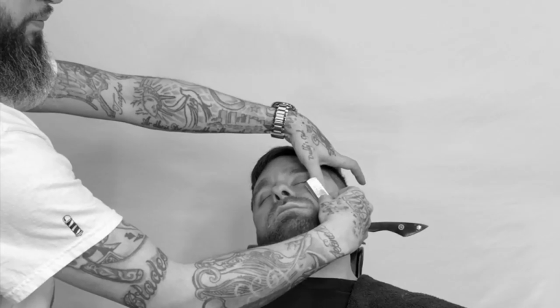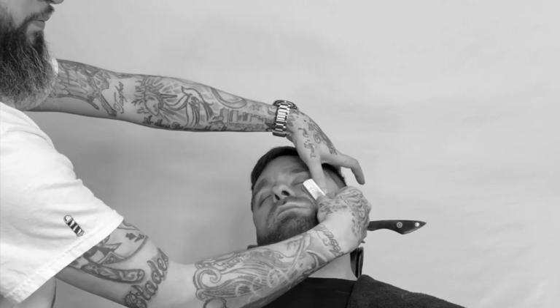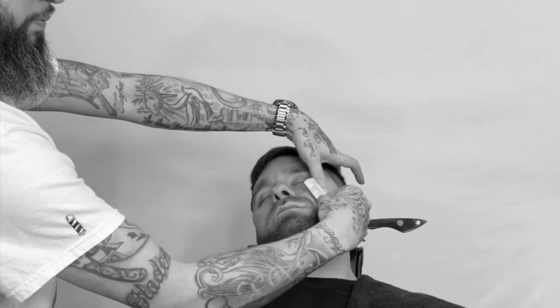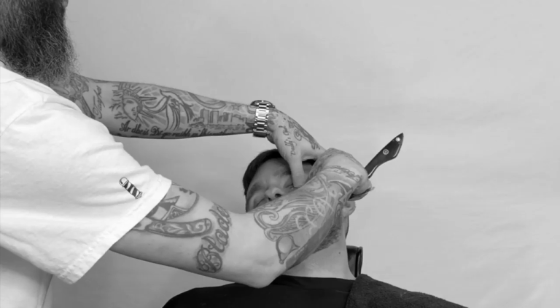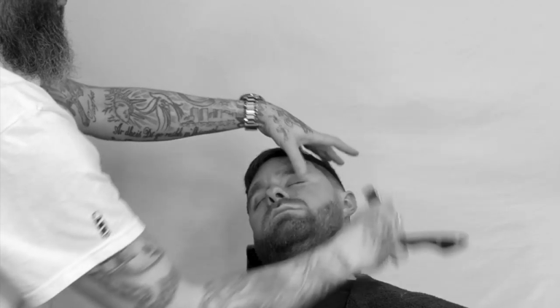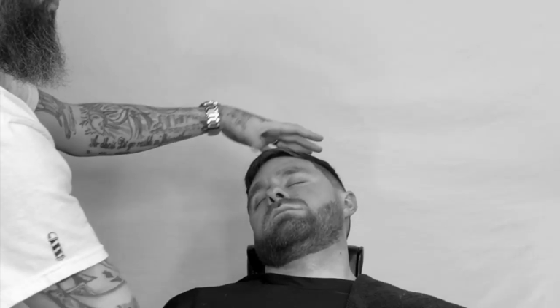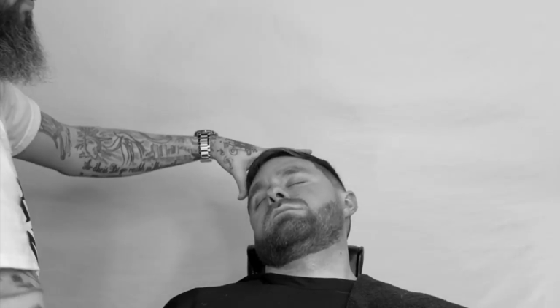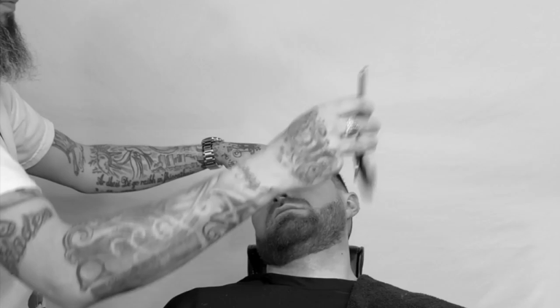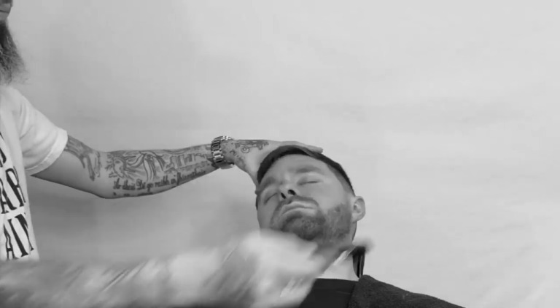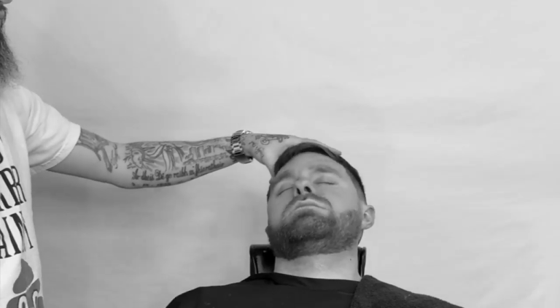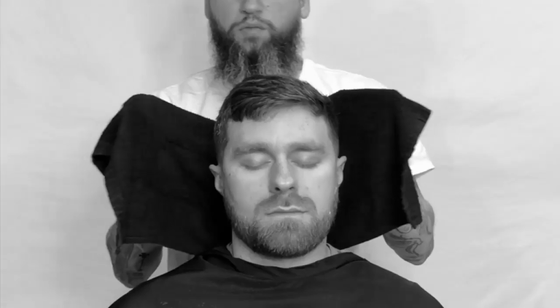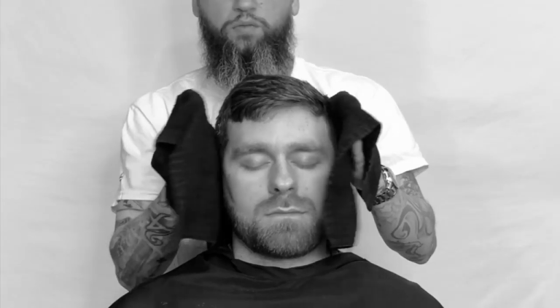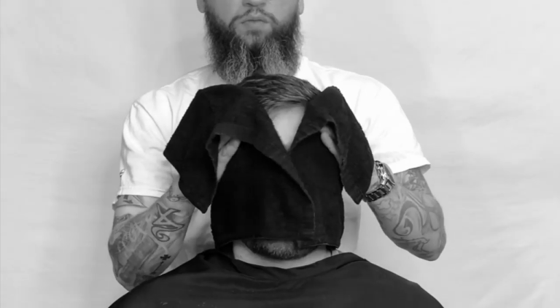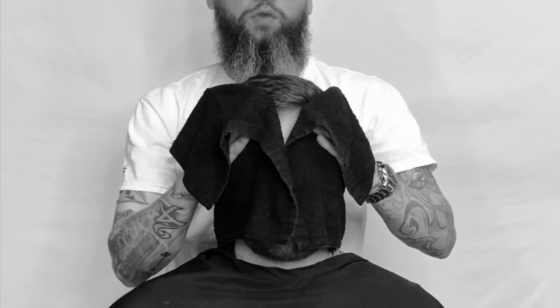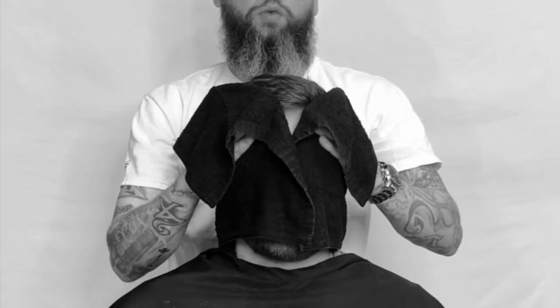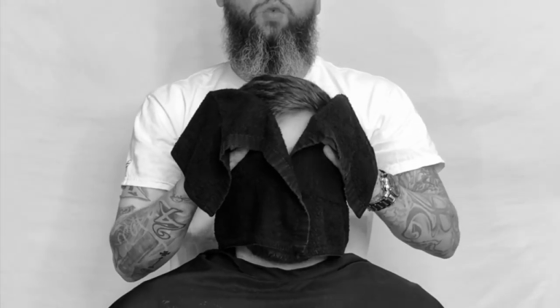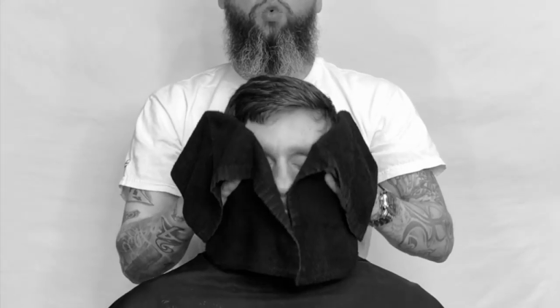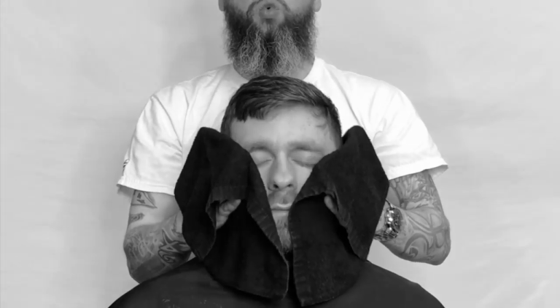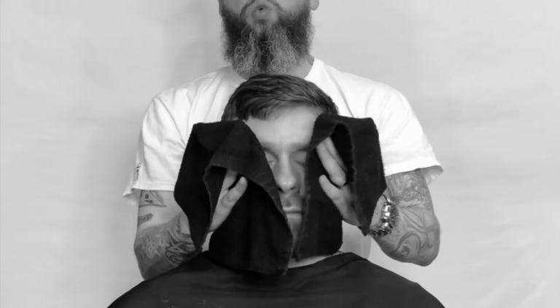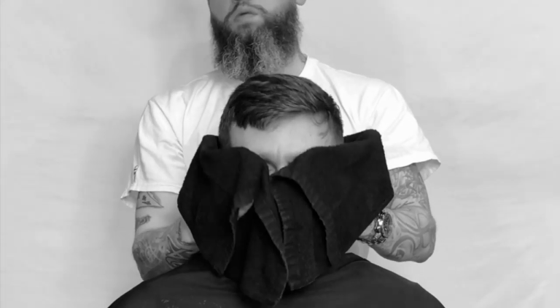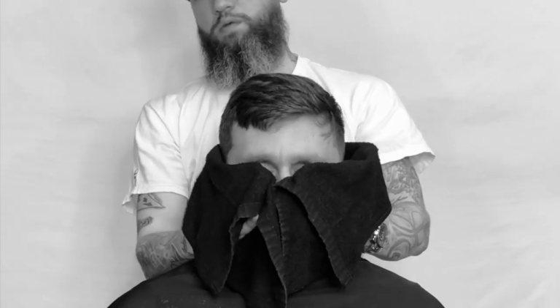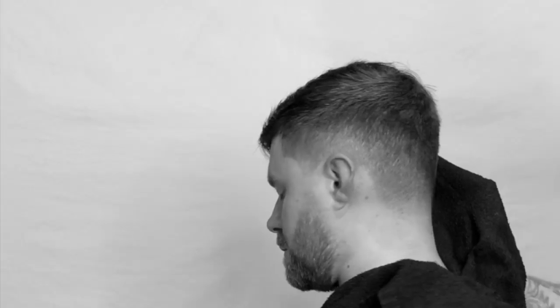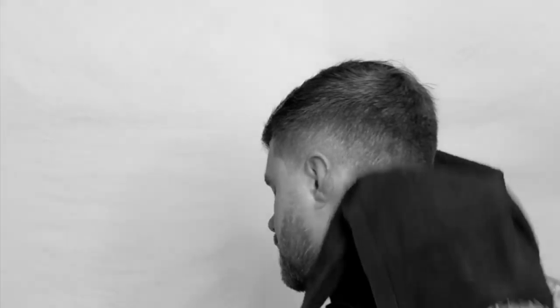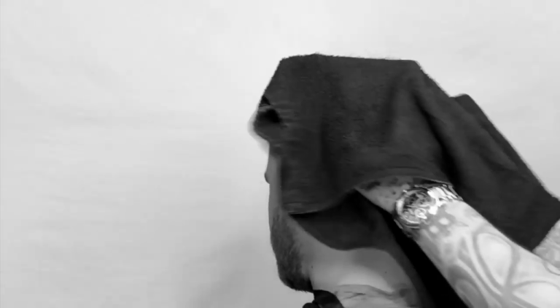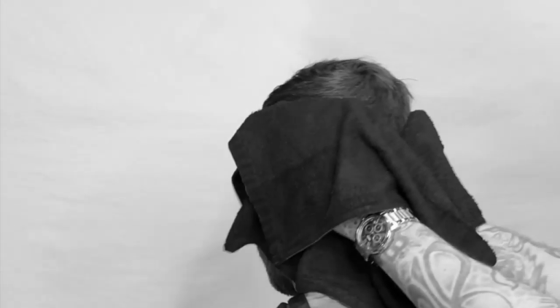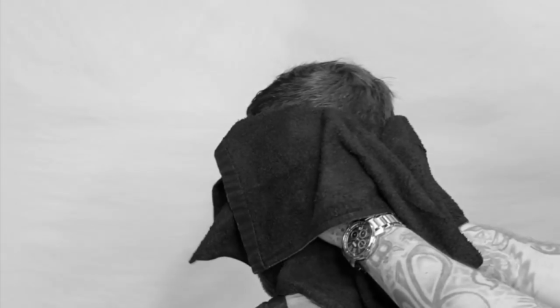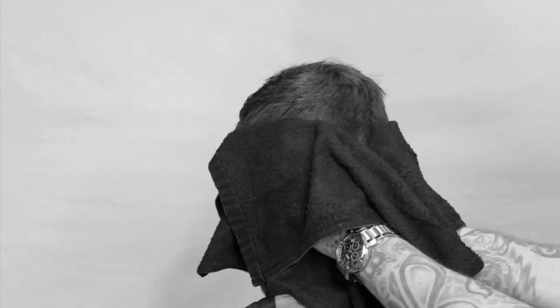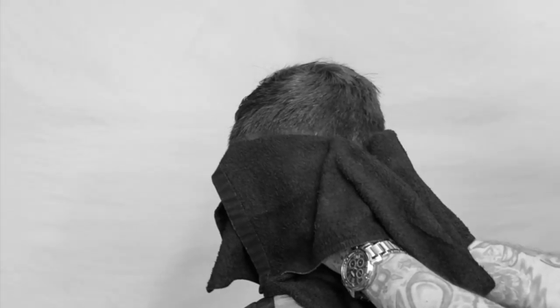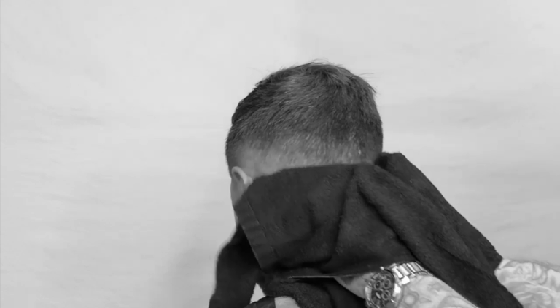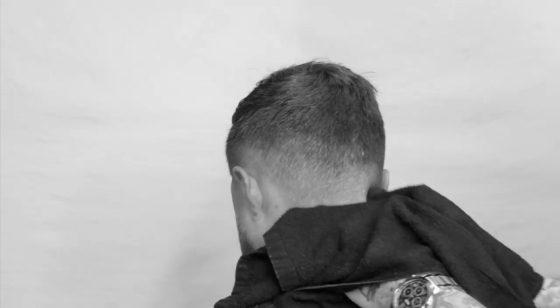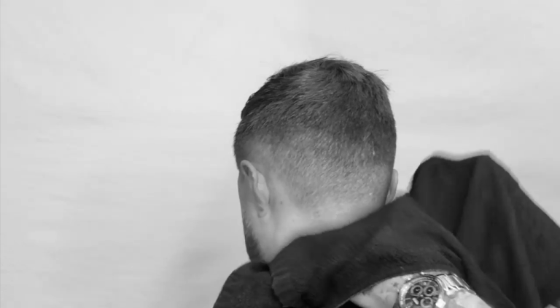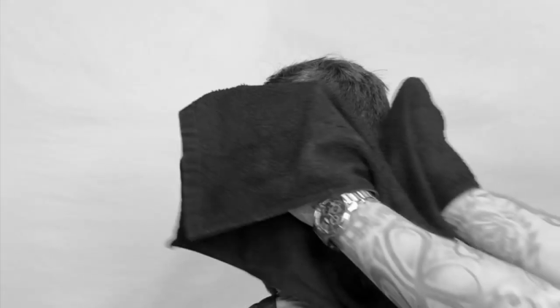Angling that mustache. We apply our hot towel to calm and soothe the skin and remove any excess hair.